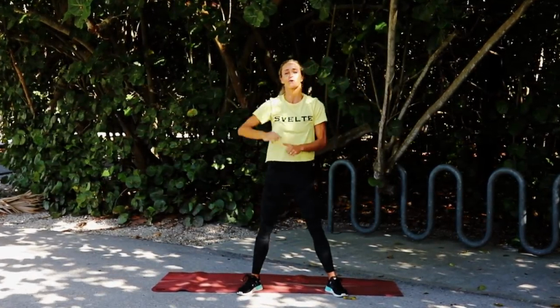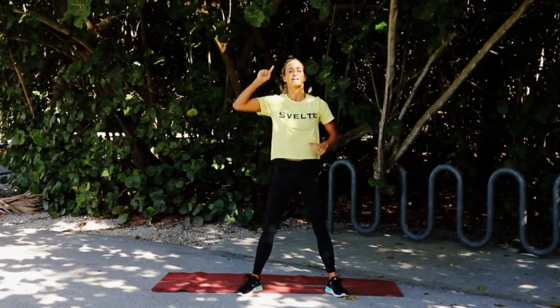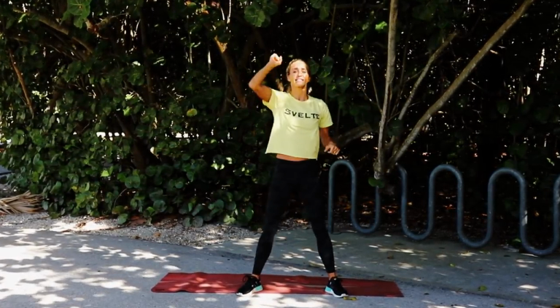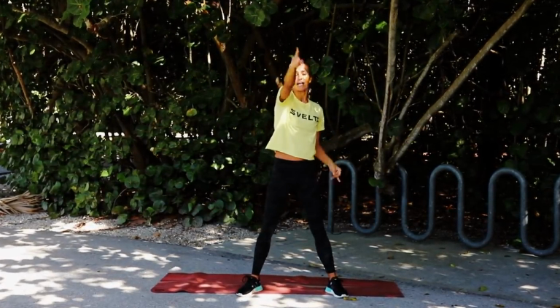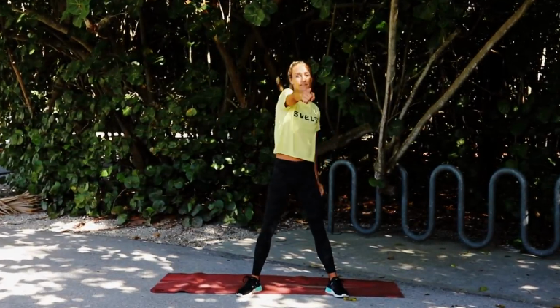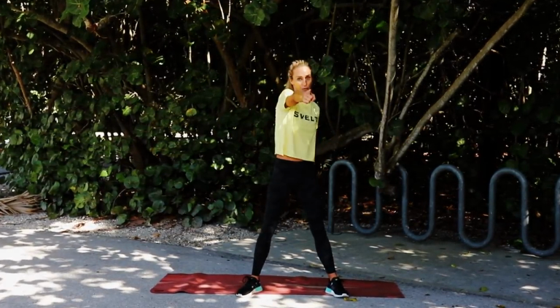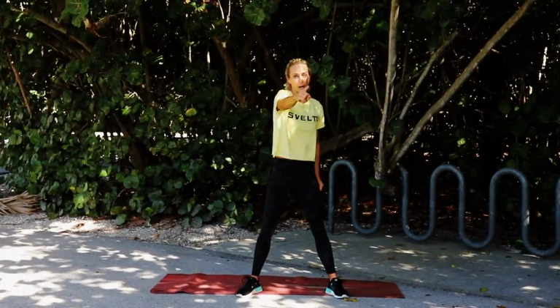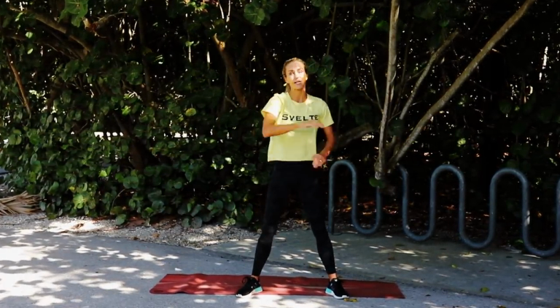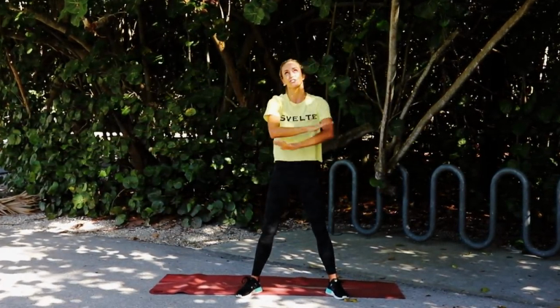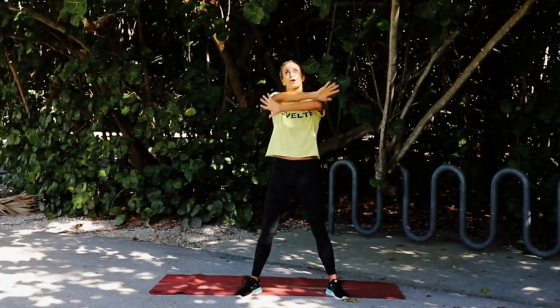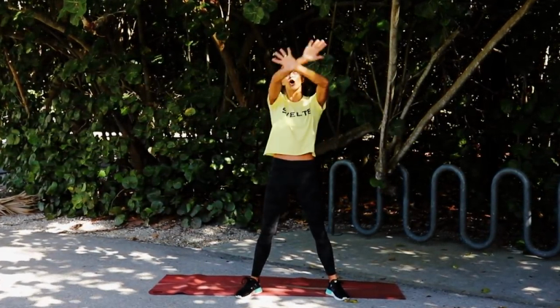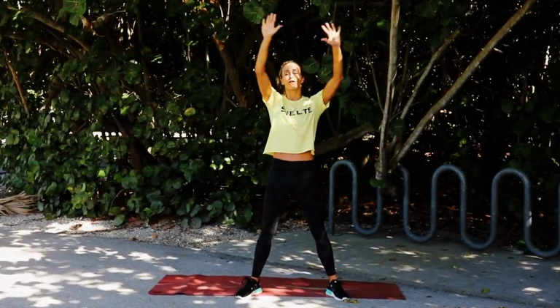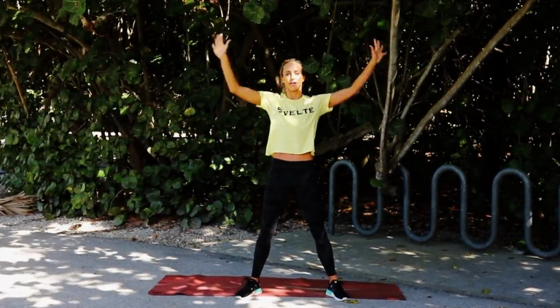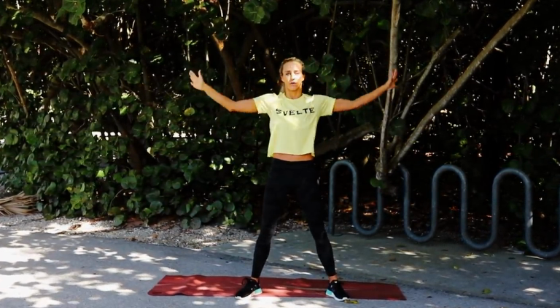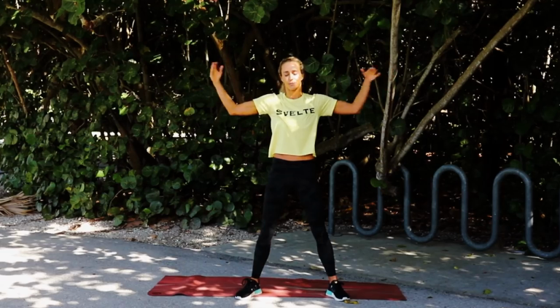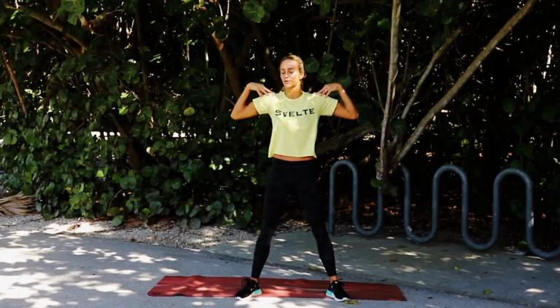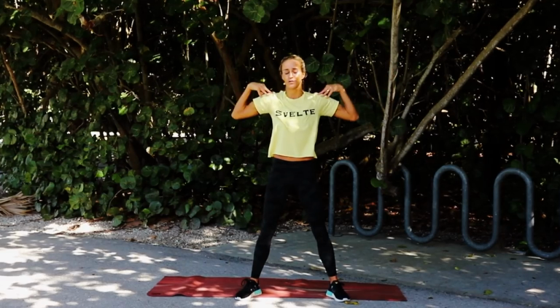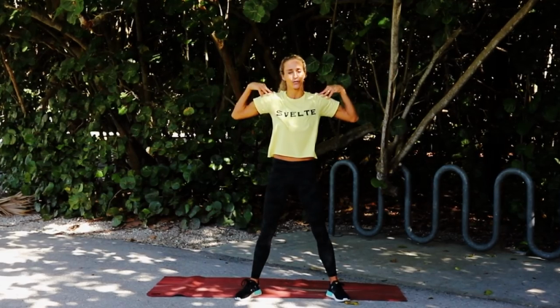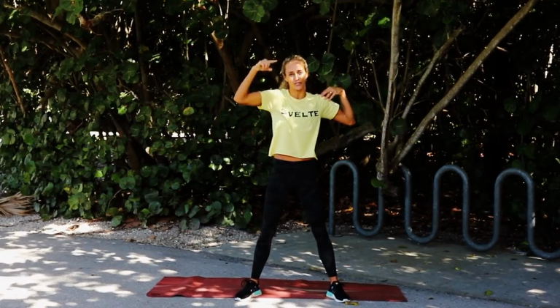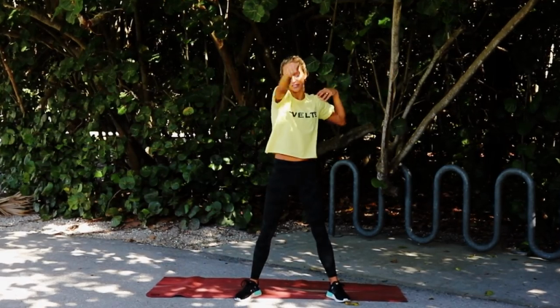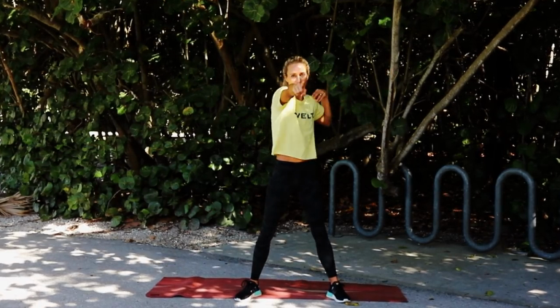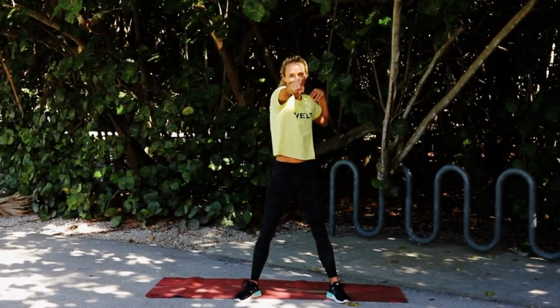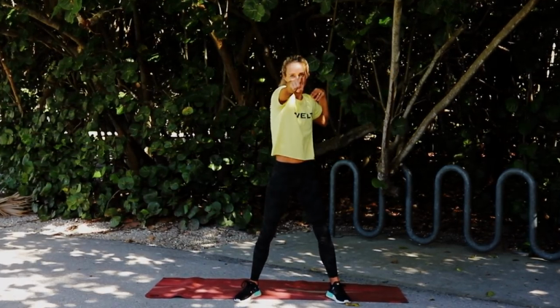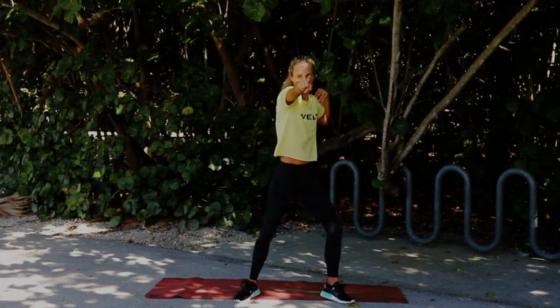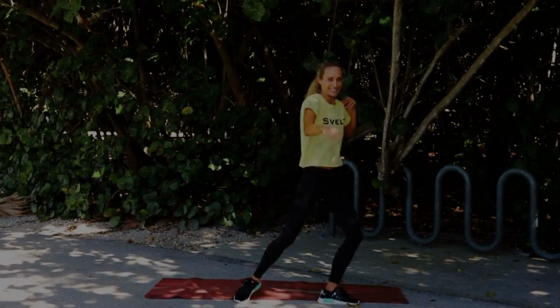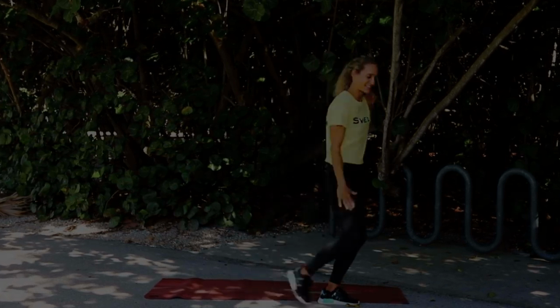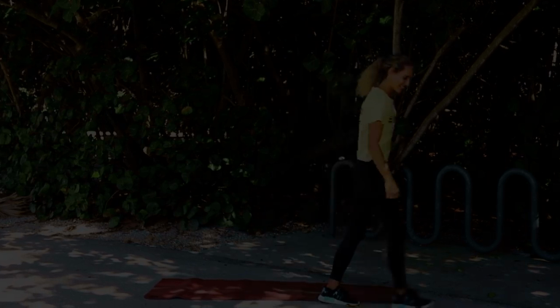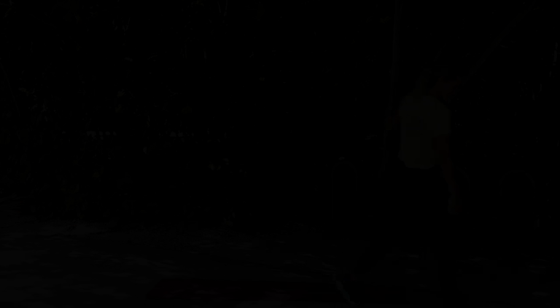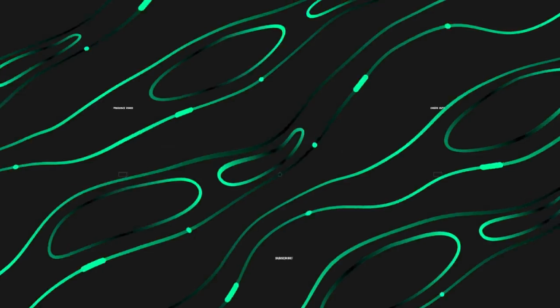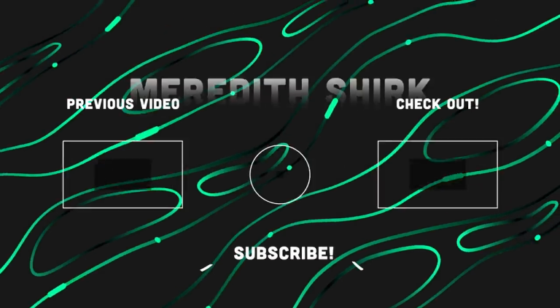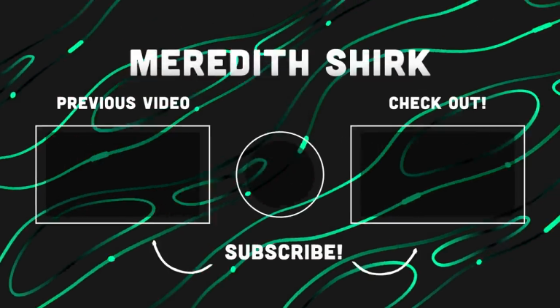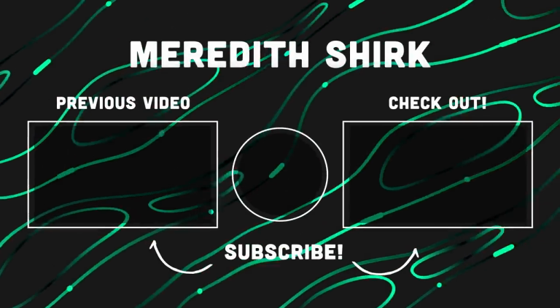If you guys love this workout, make sure you check out all the other ones. Burn those shoulders, and I'll see you guys in the next one.